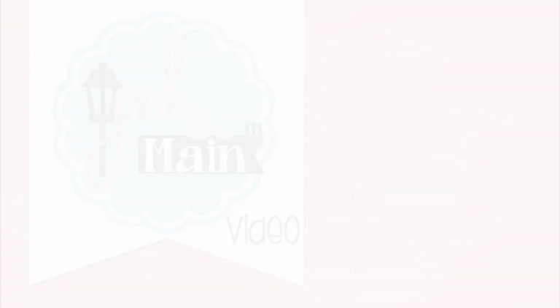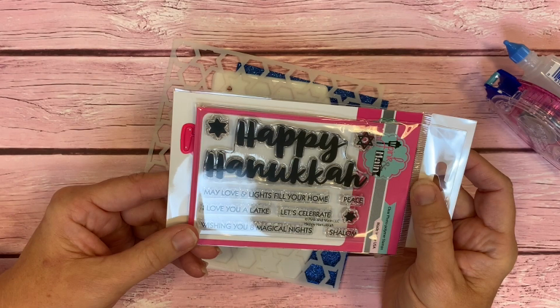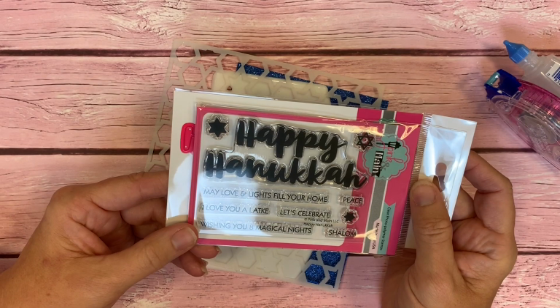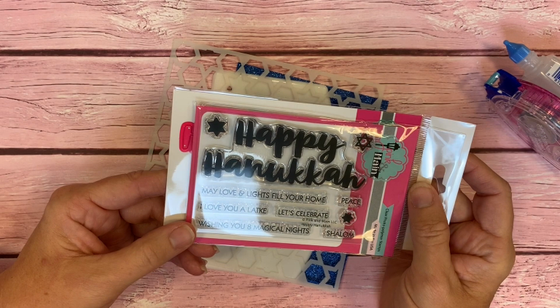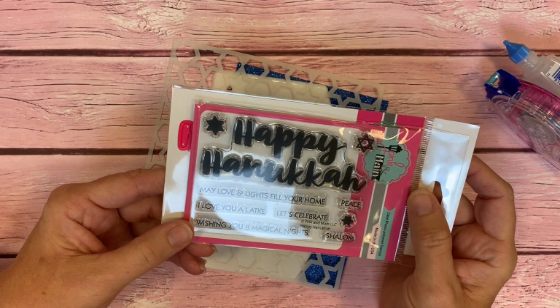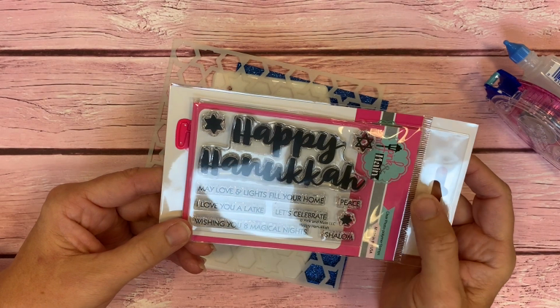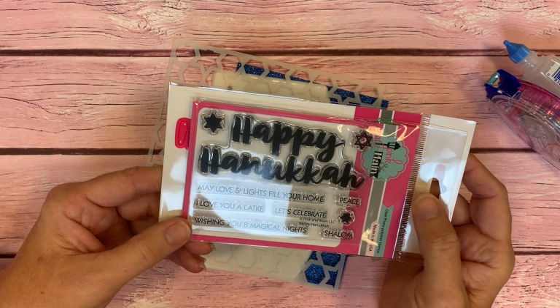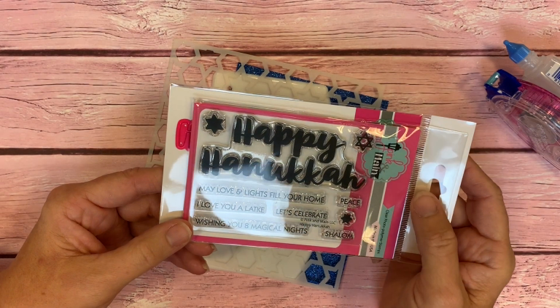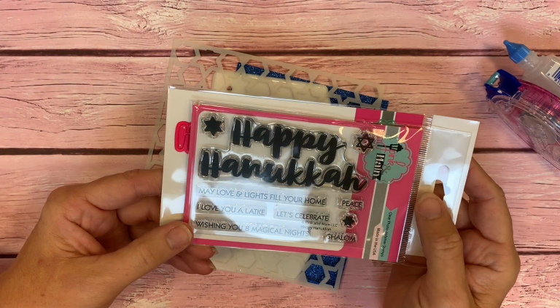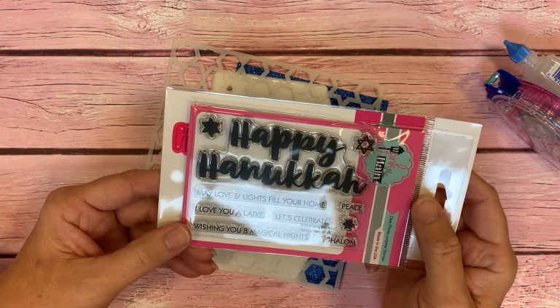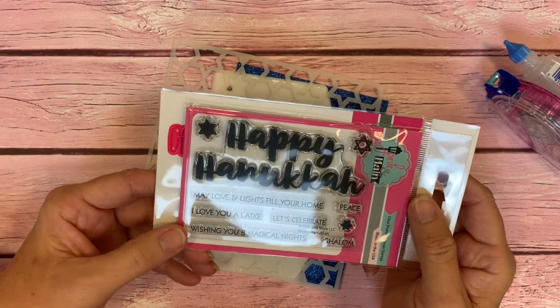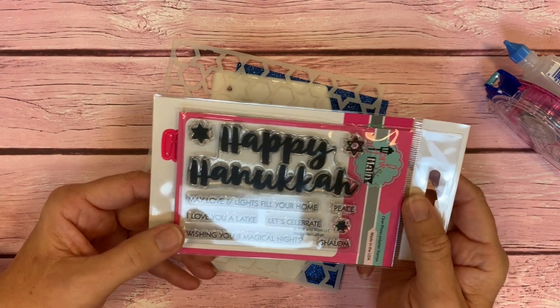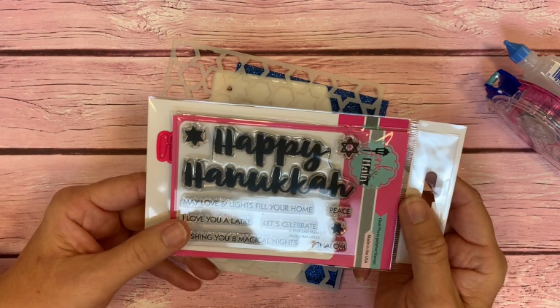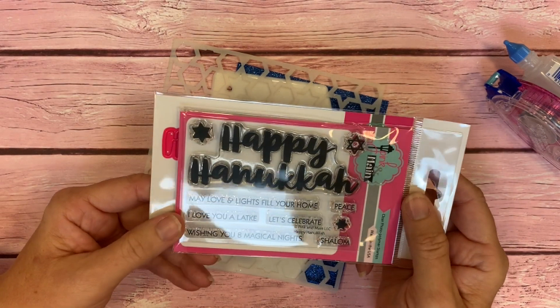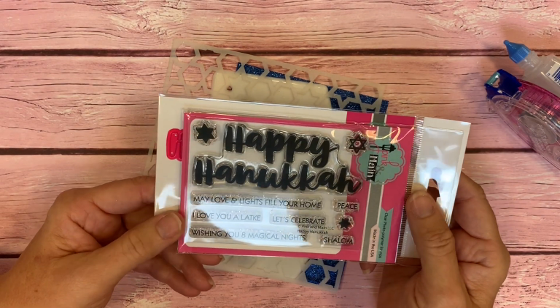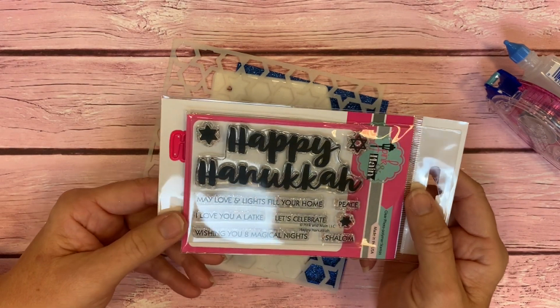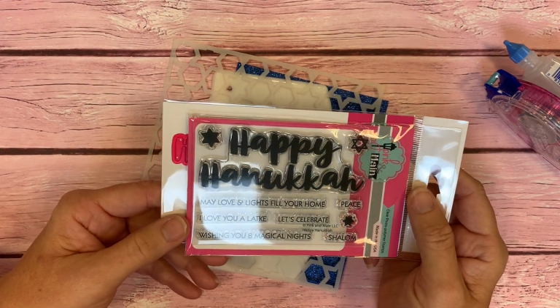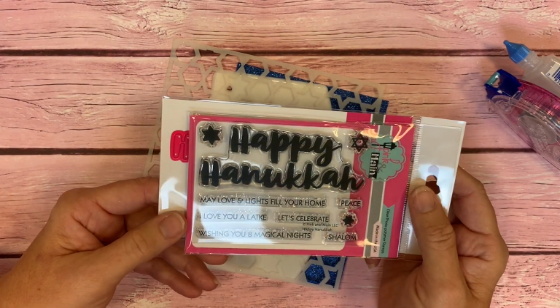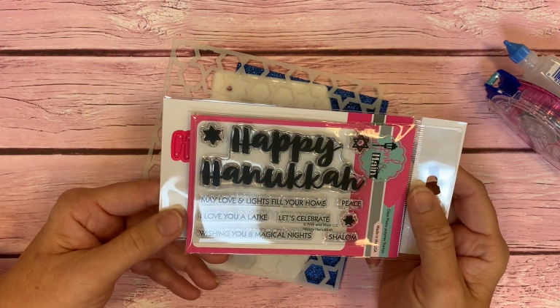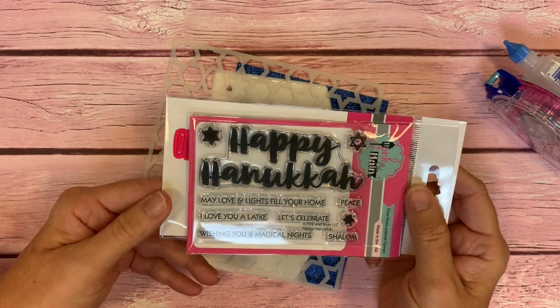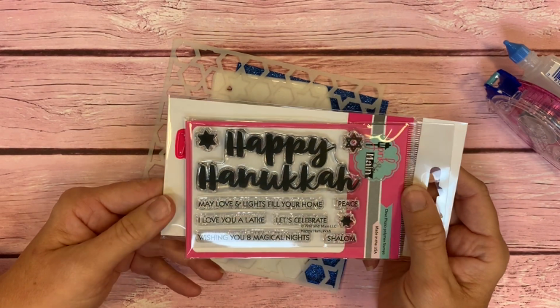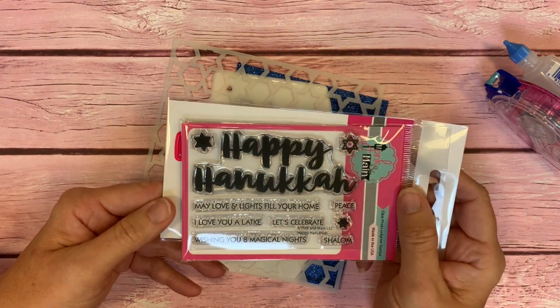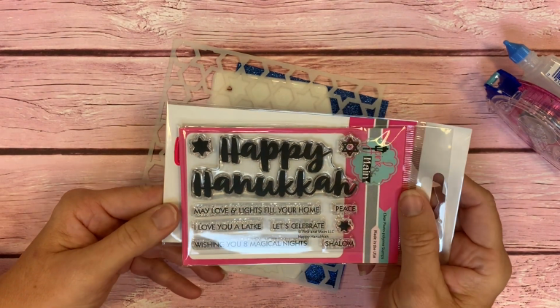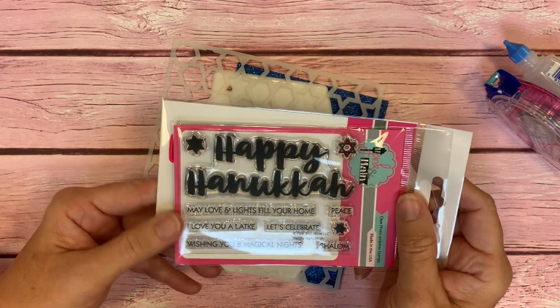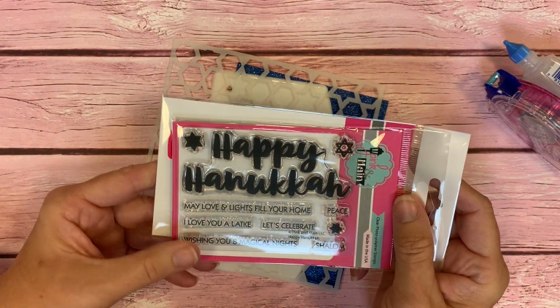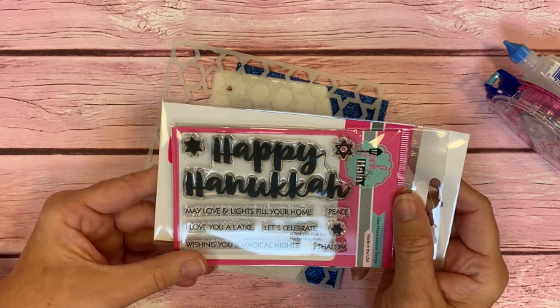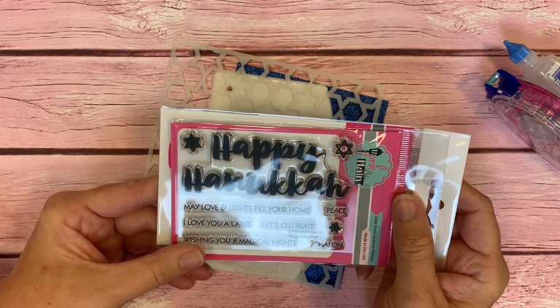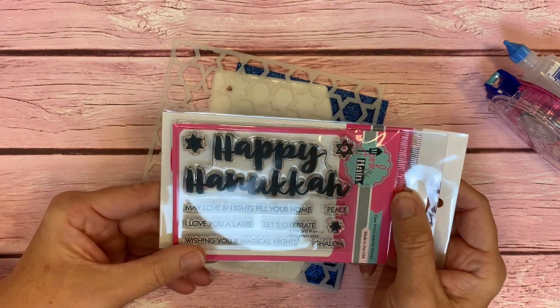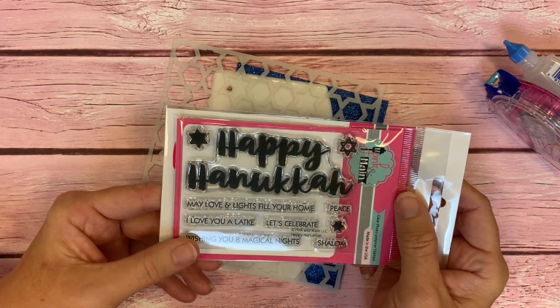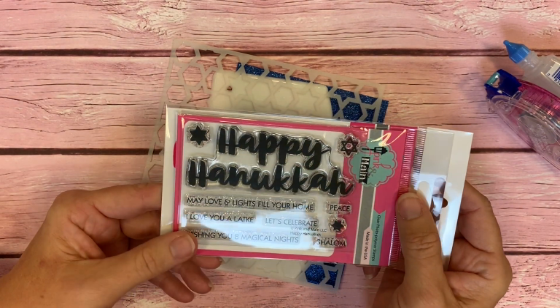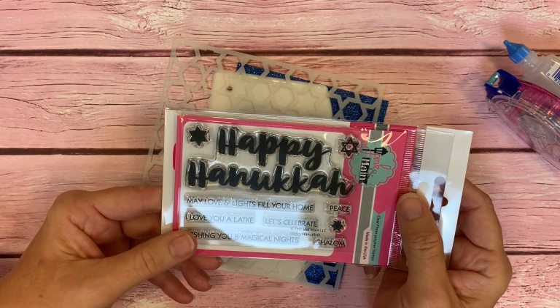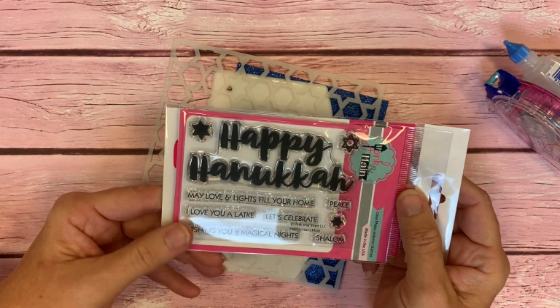Hi, this is Michelle with Pink and Main. Today we are going to be making a Hanukkah card.